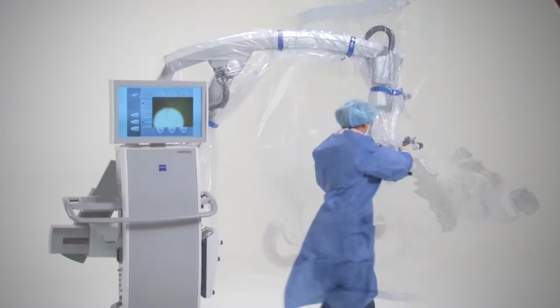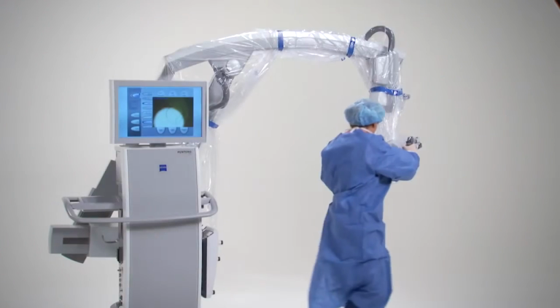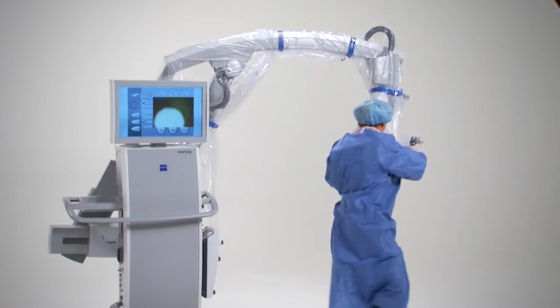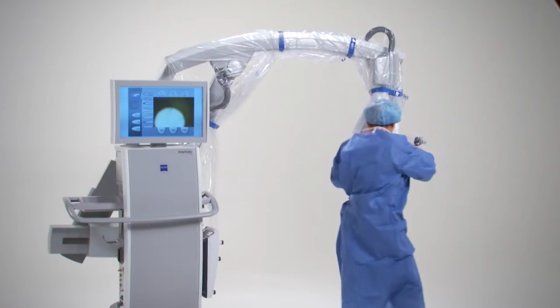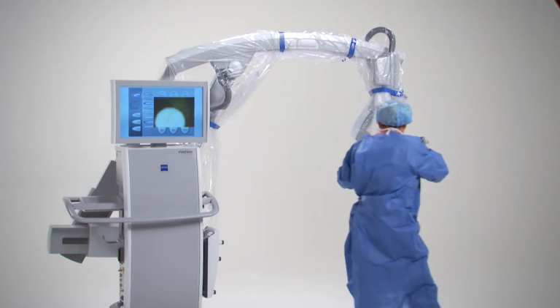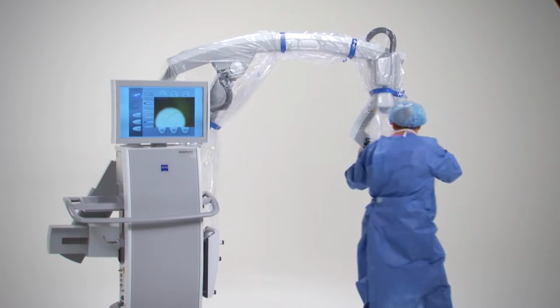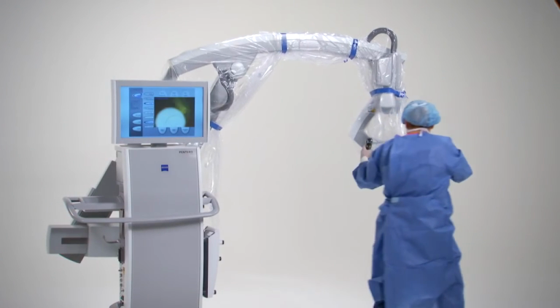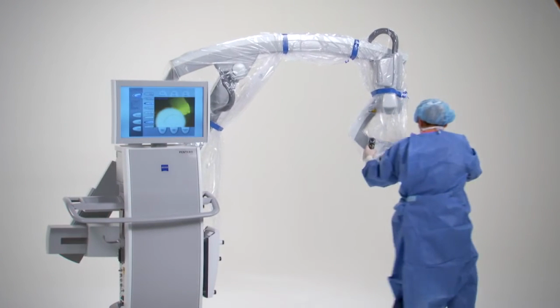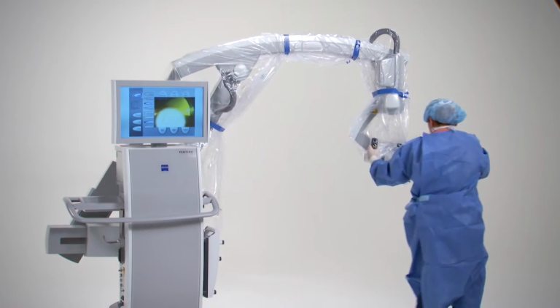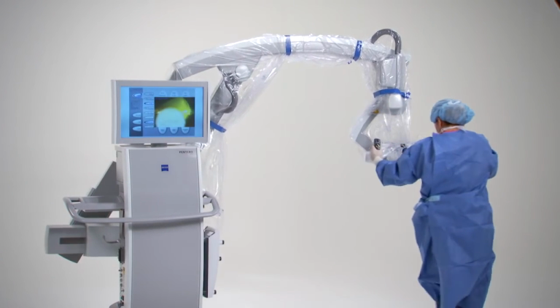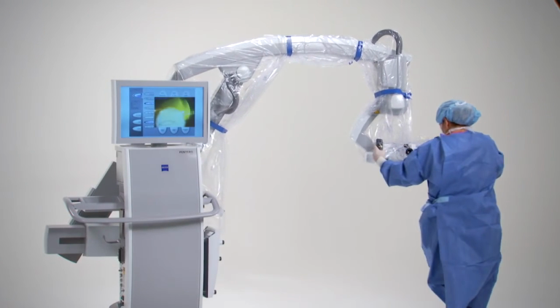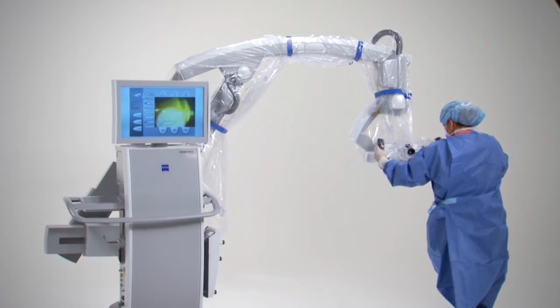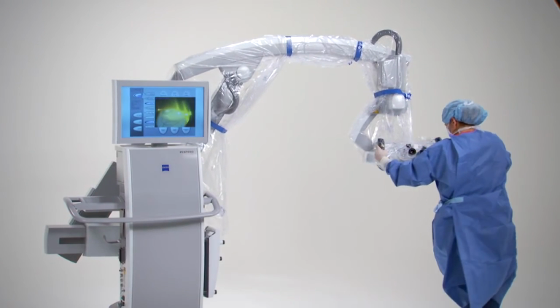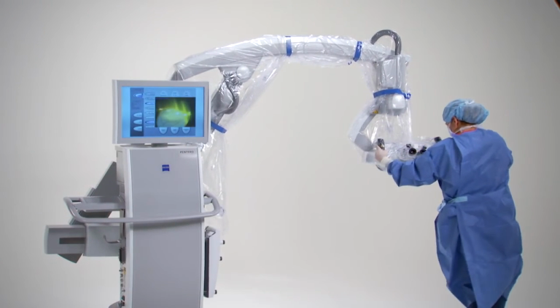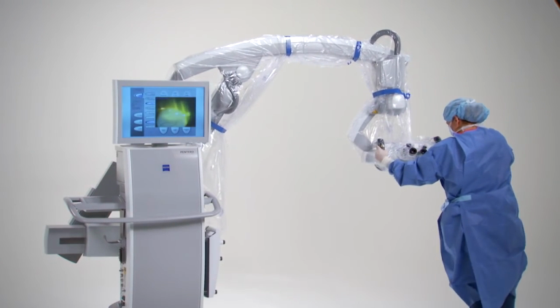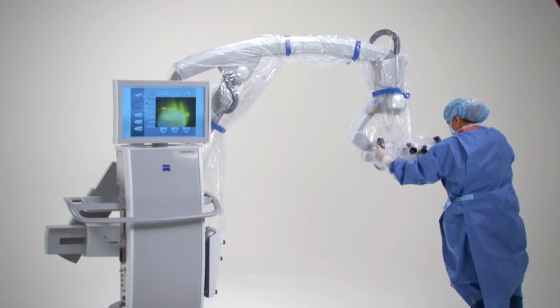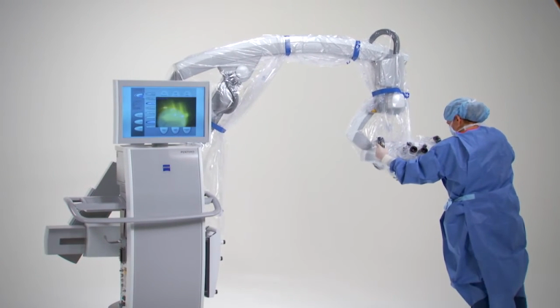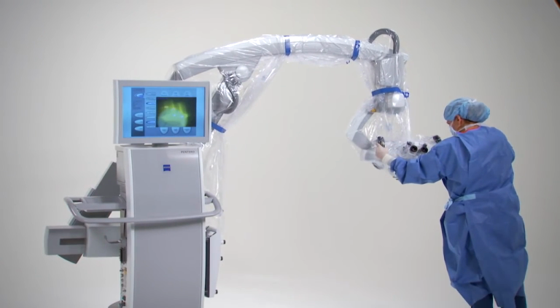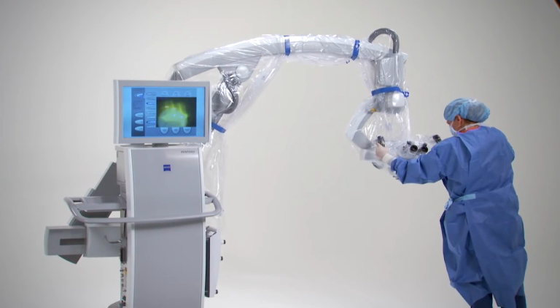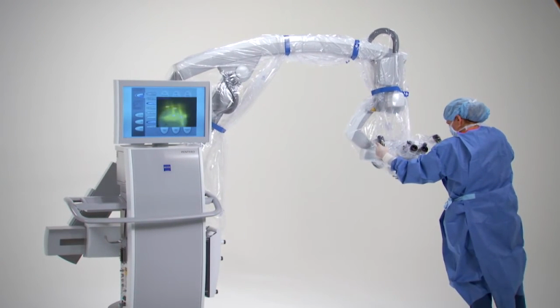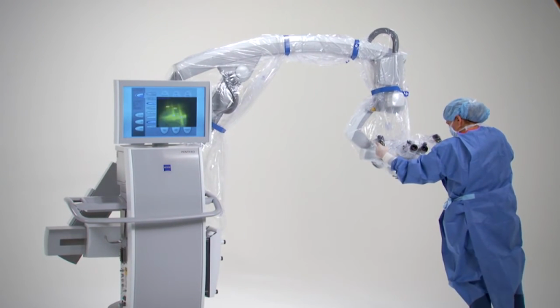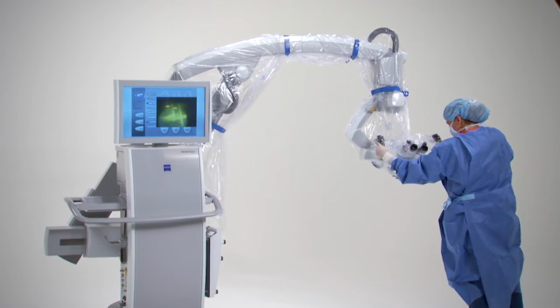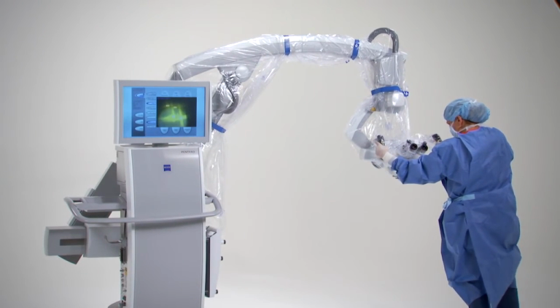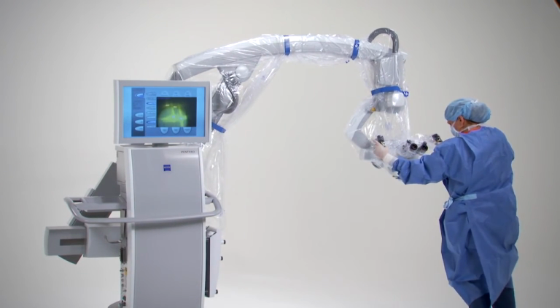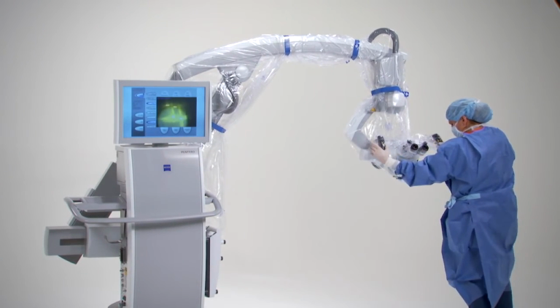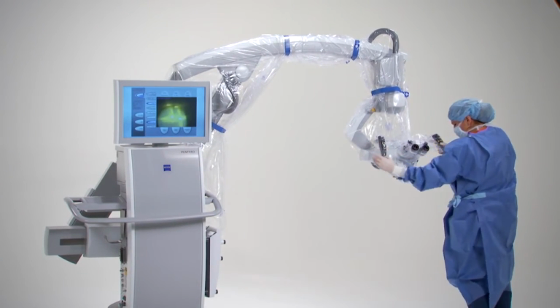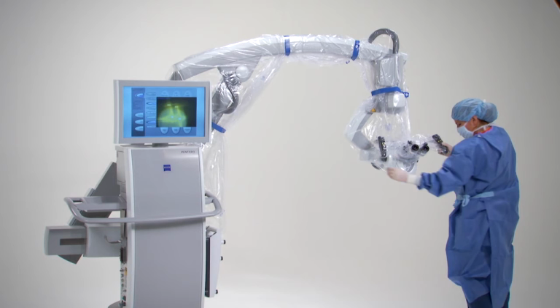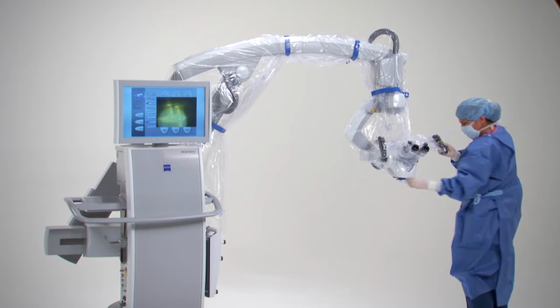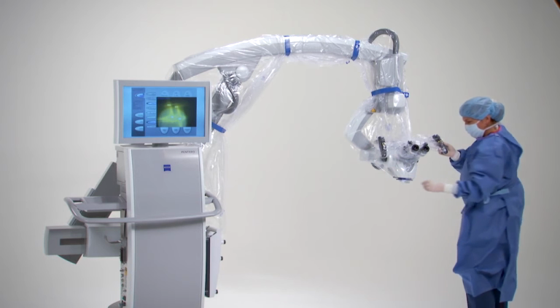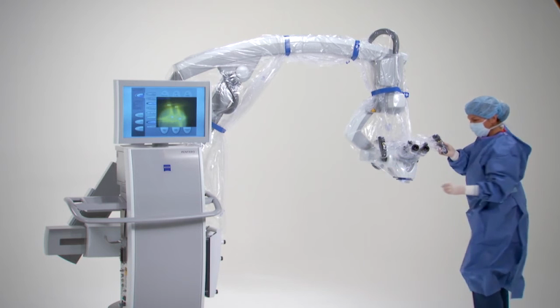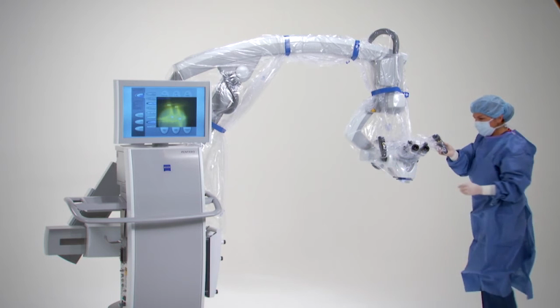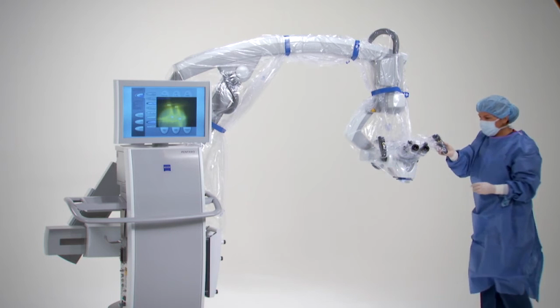Once the drape has been secured, check to ensure ease of movement of all controls.